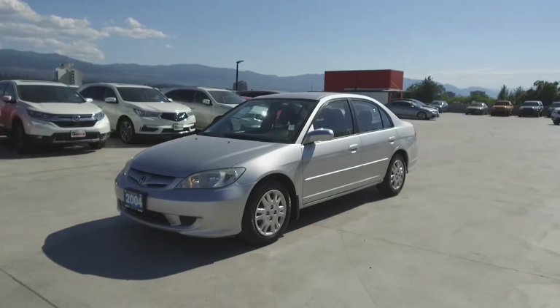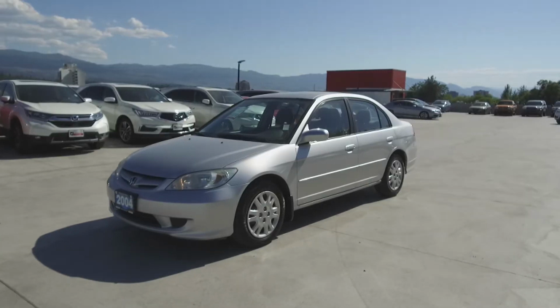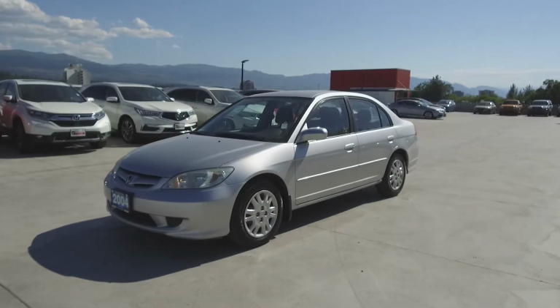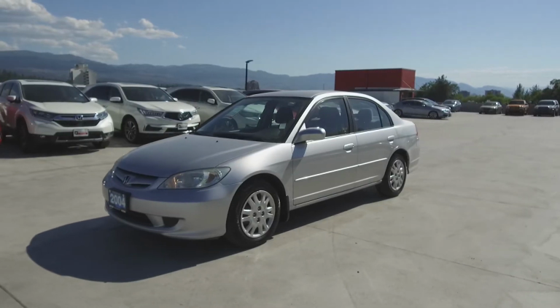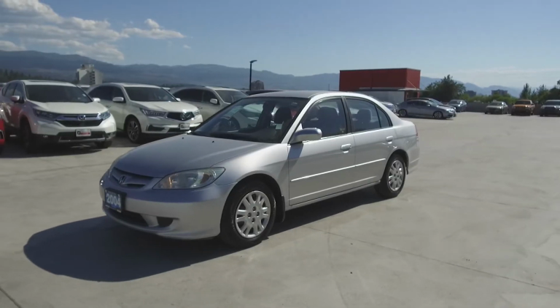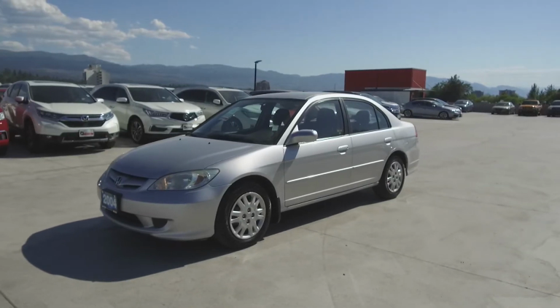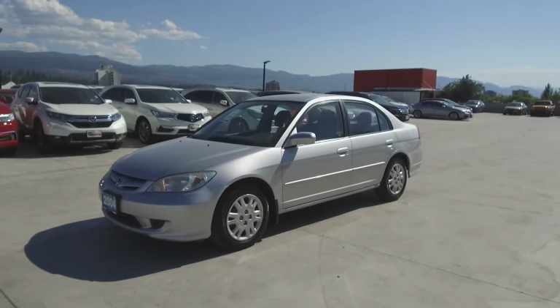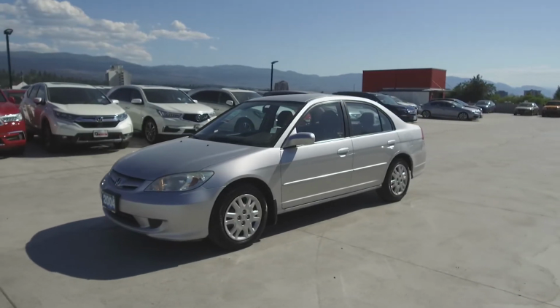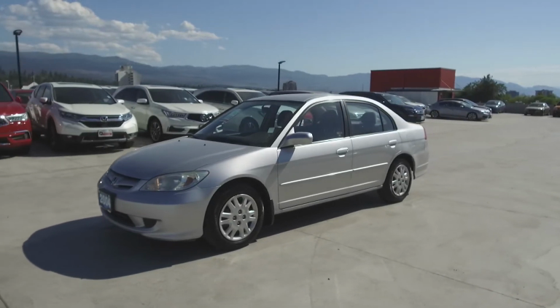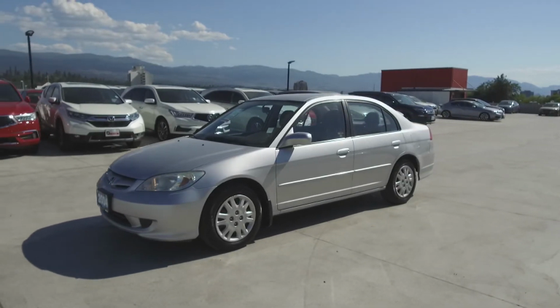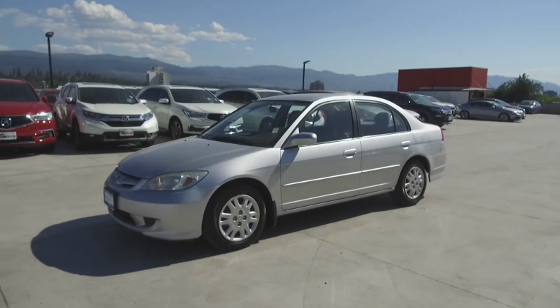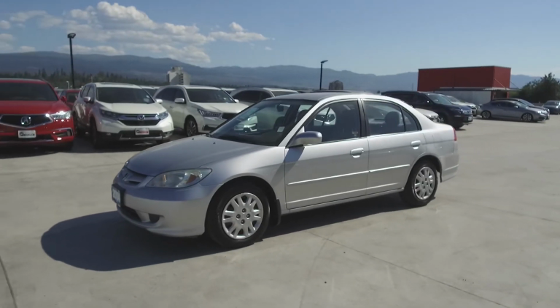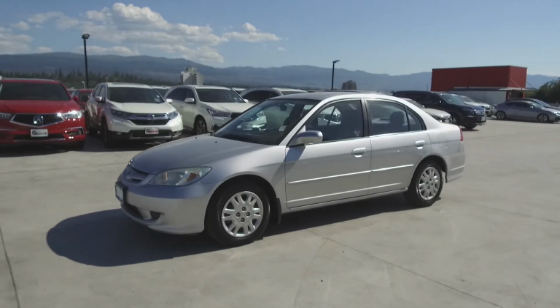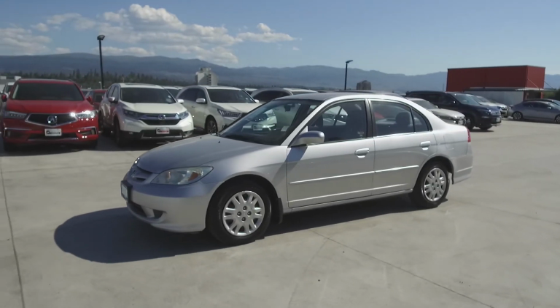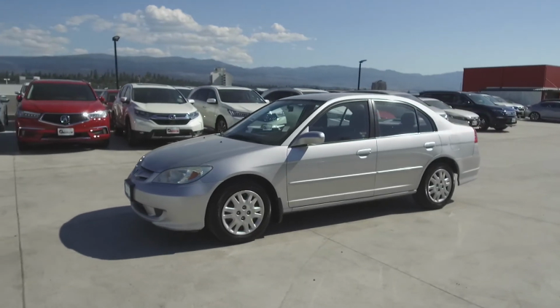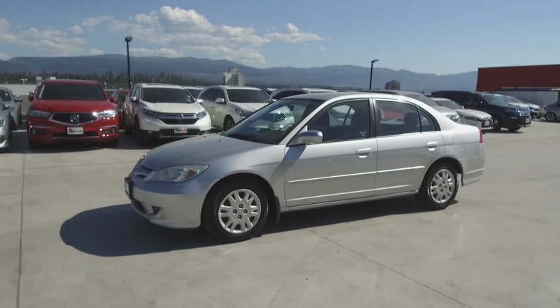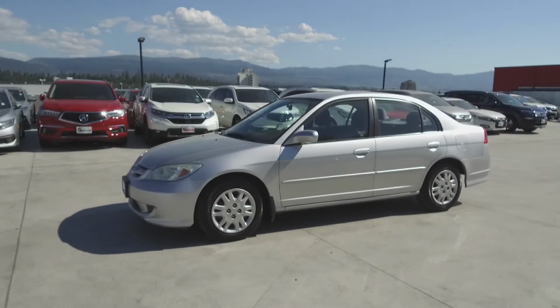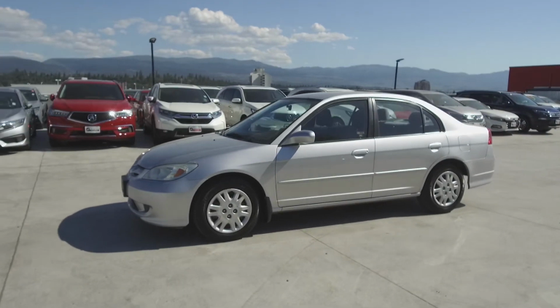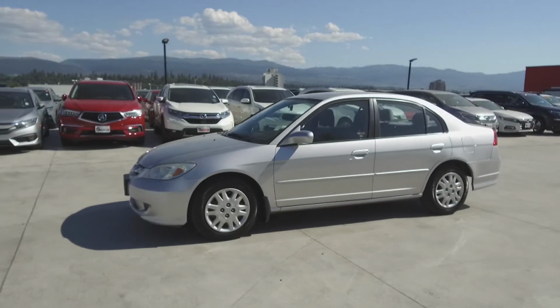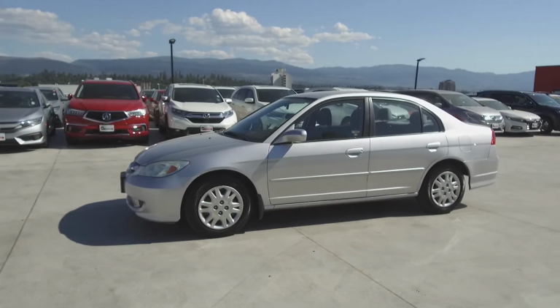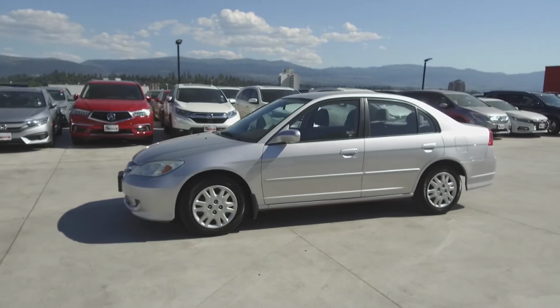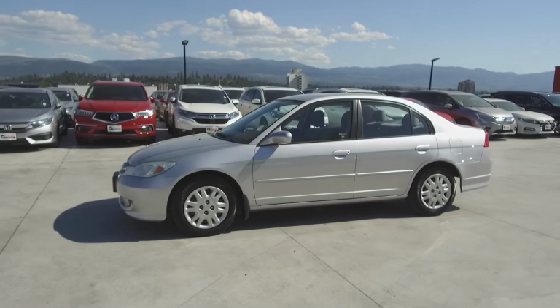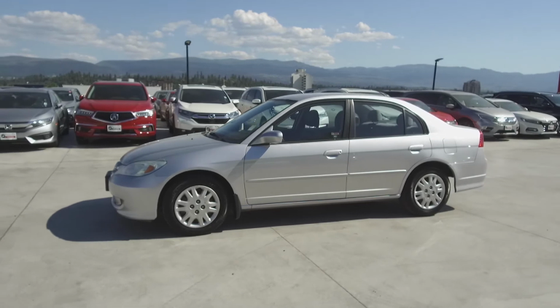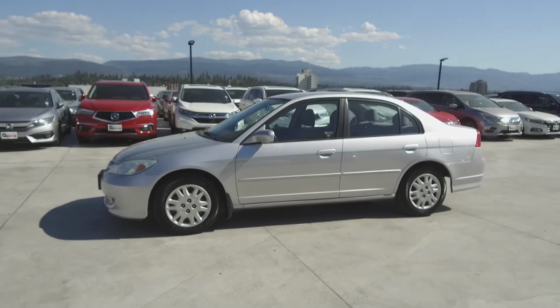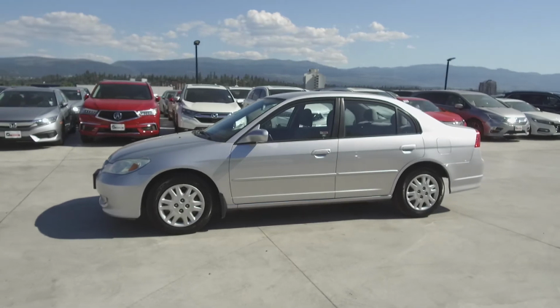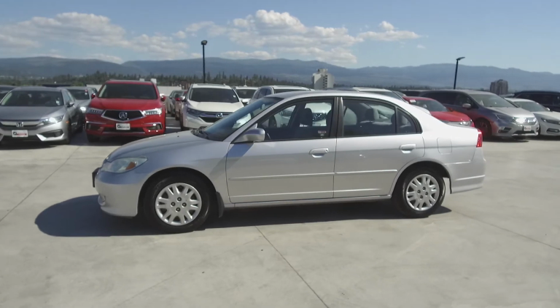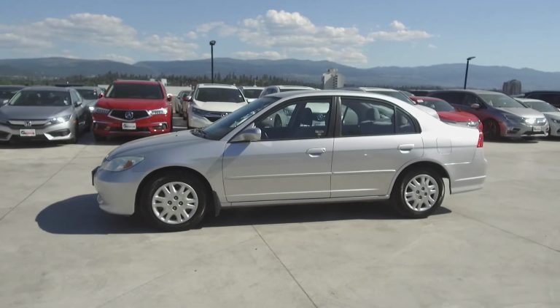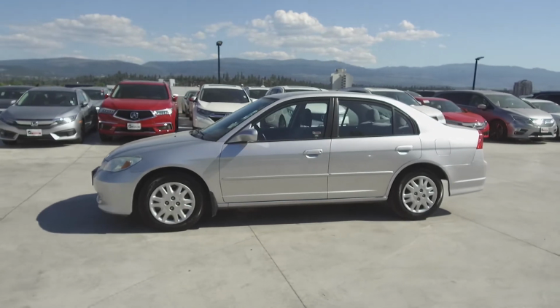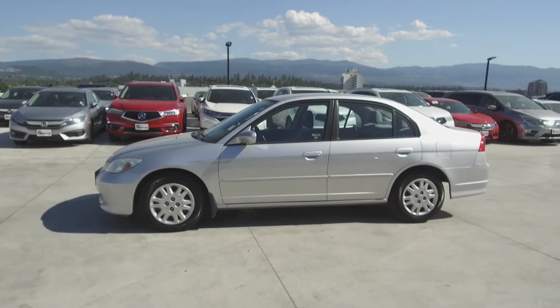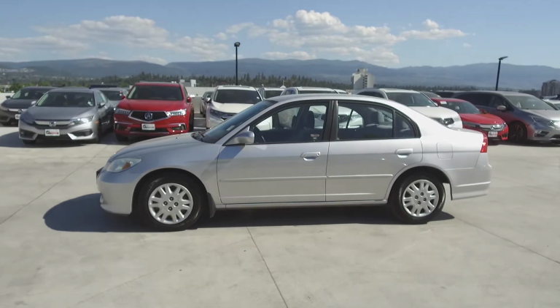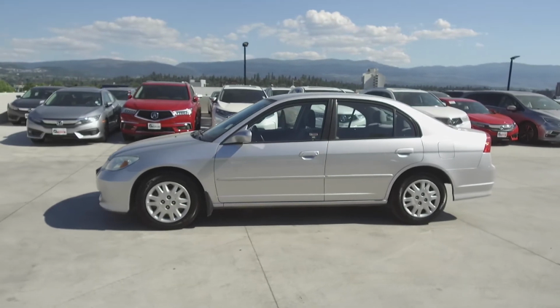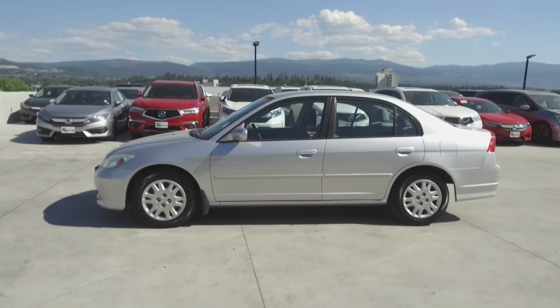This Civic is a BC vehicle, has low kilometers, was driven by non-smokers and comes with a new timing belt.